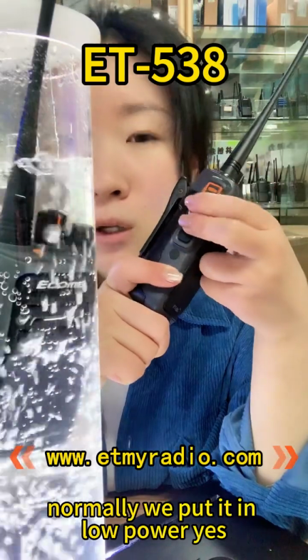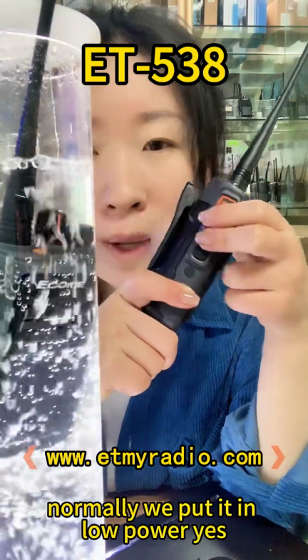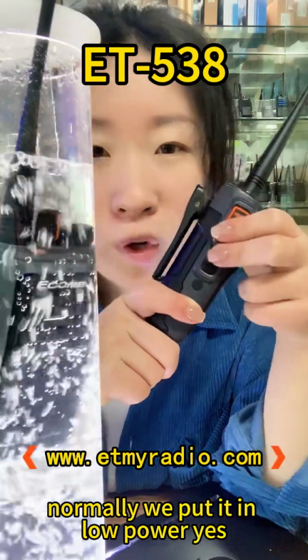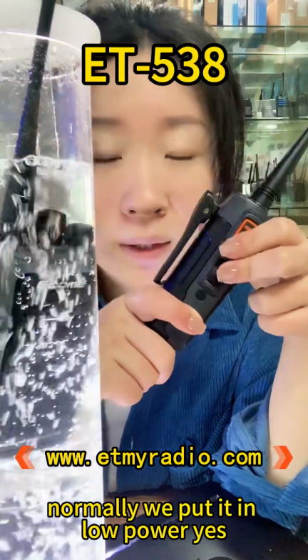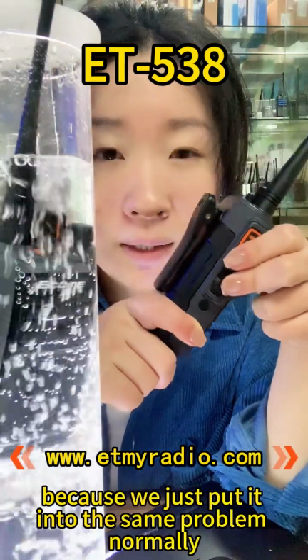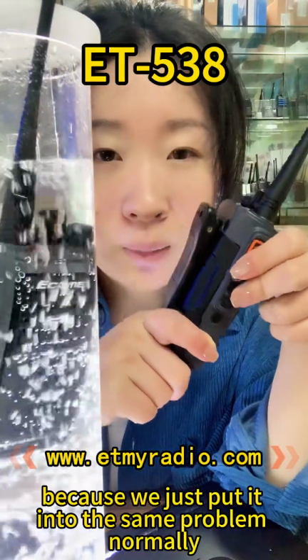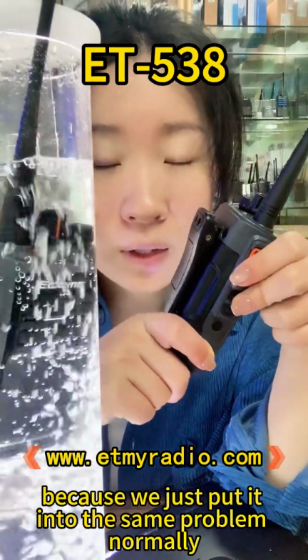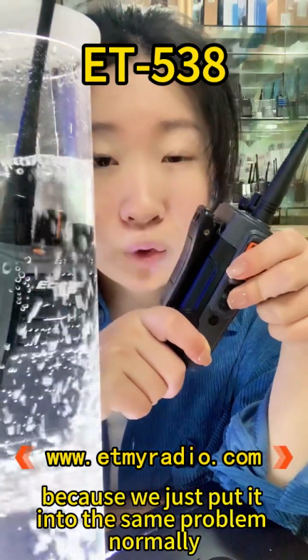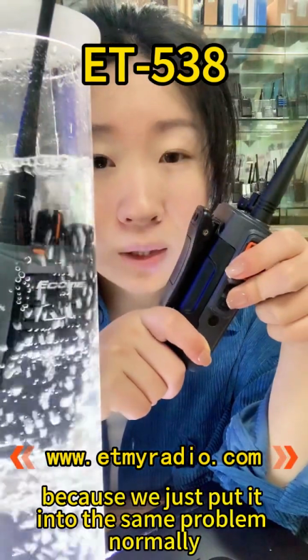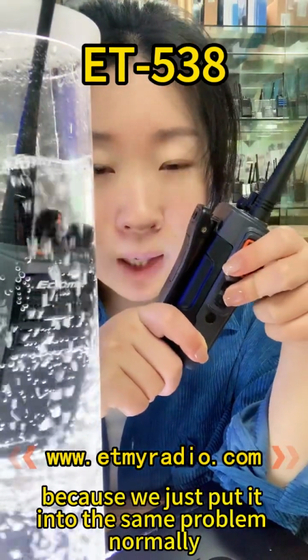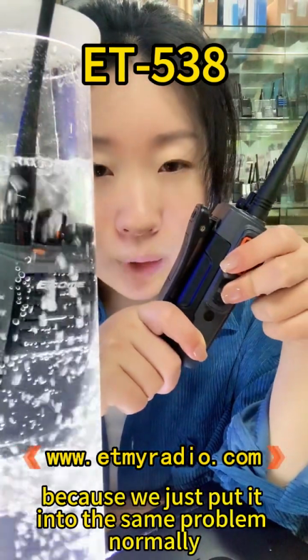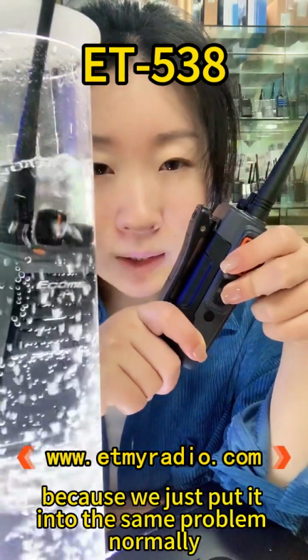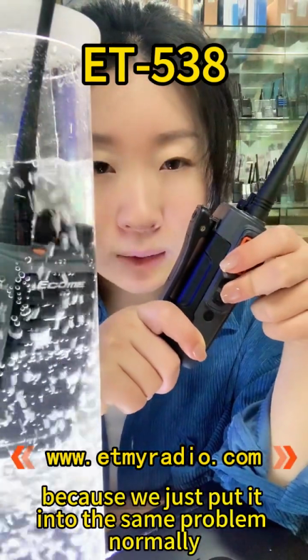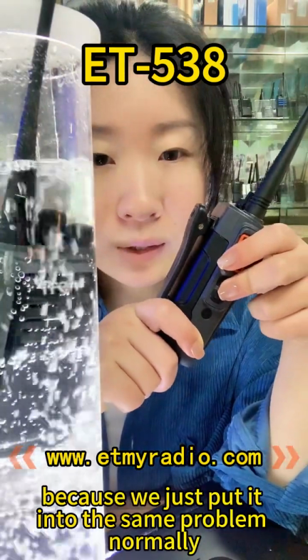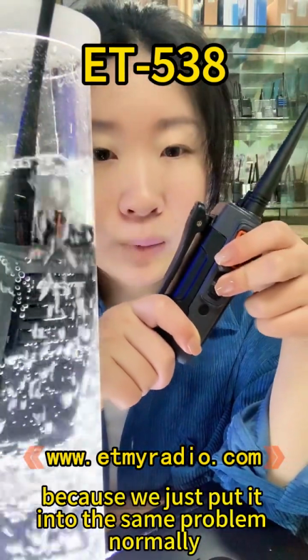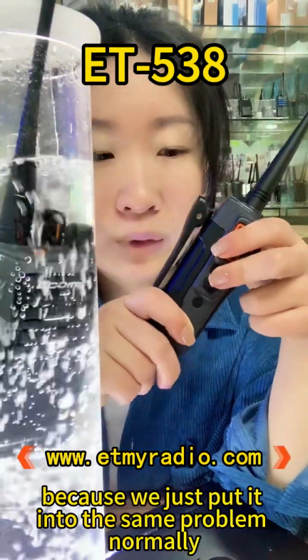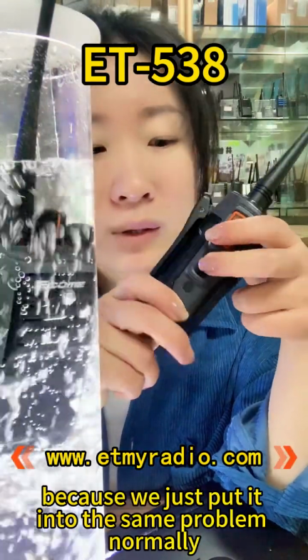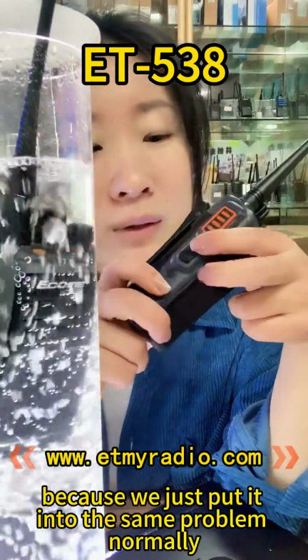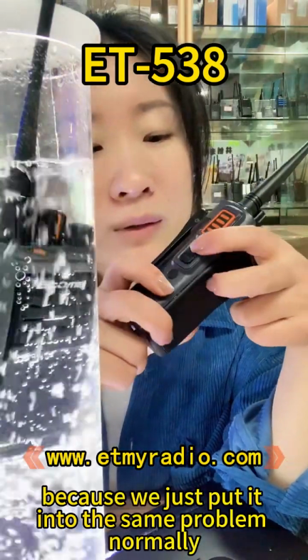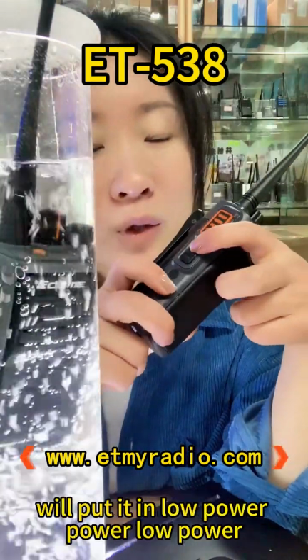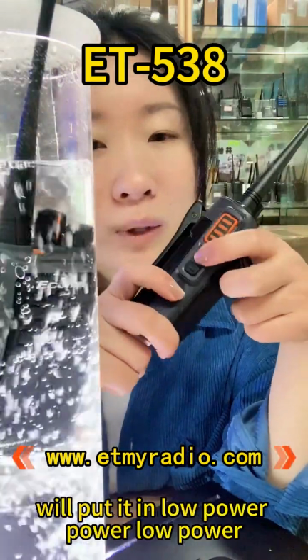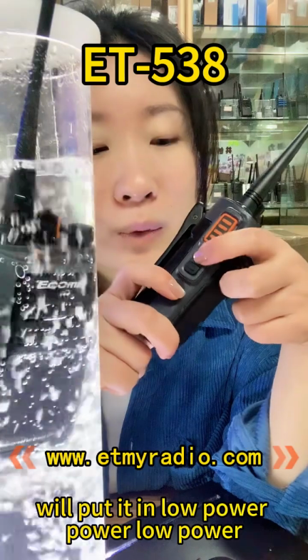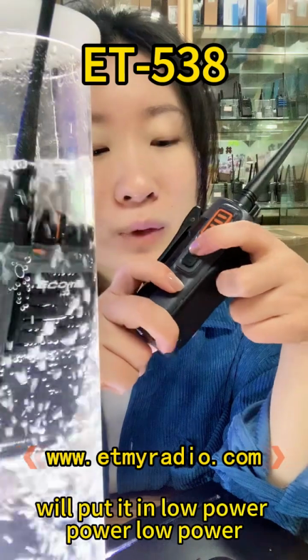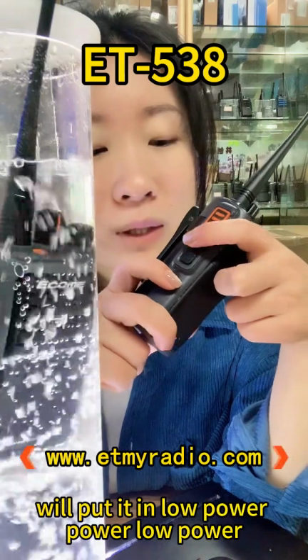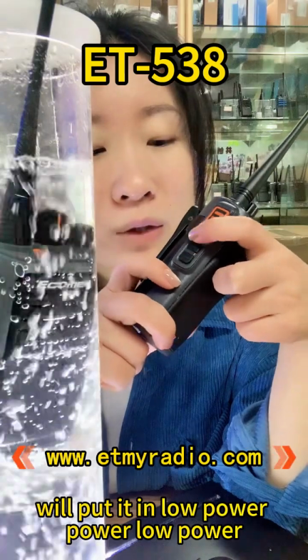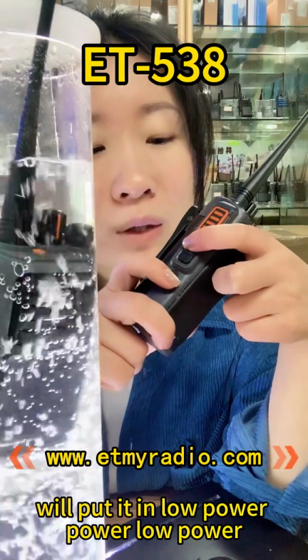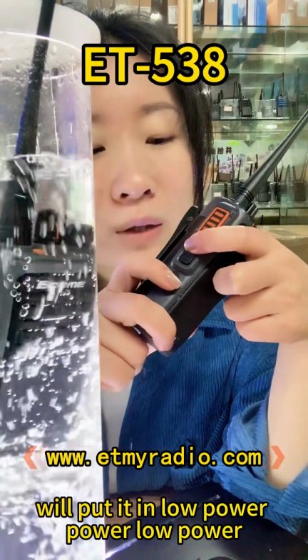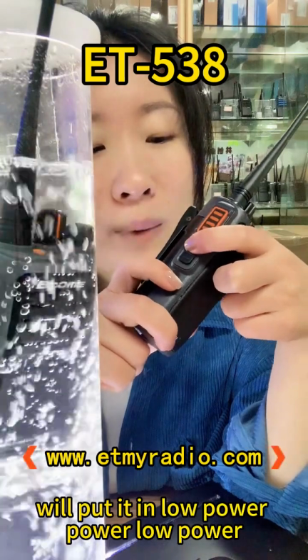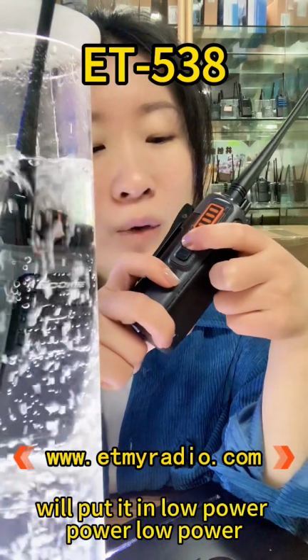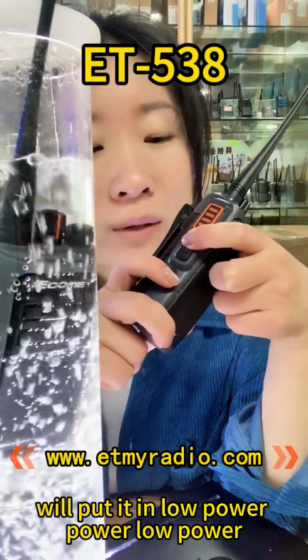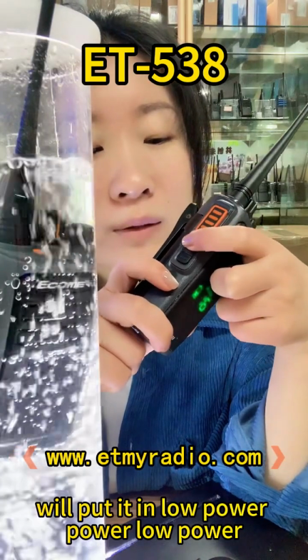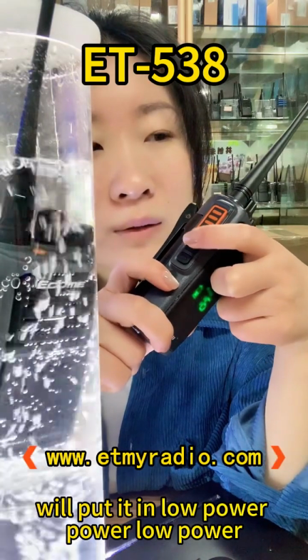Normally we put it in low power, because that is the default setting in the standard program.